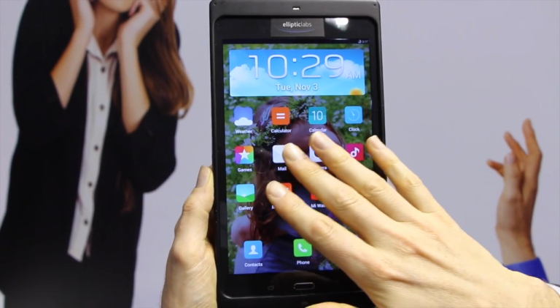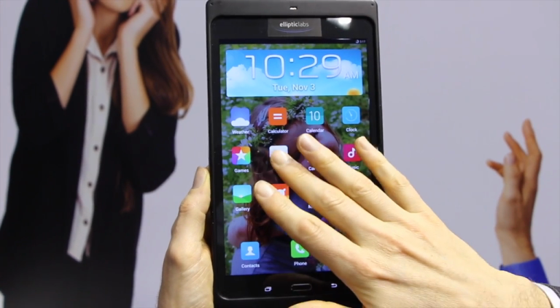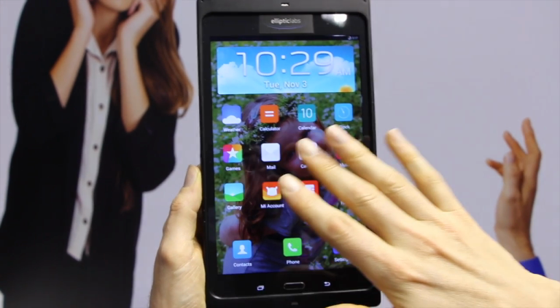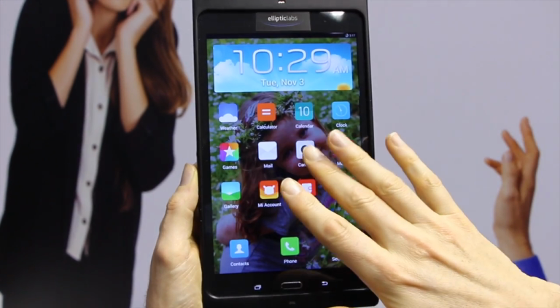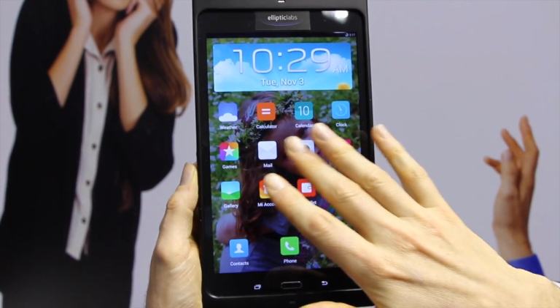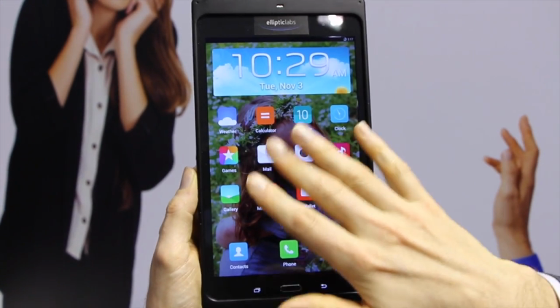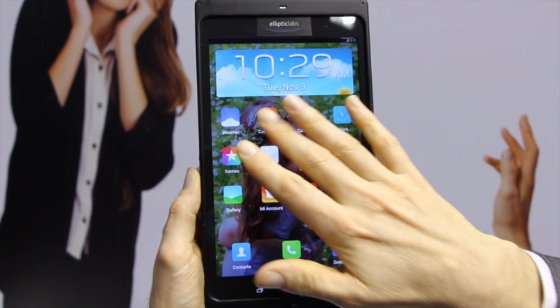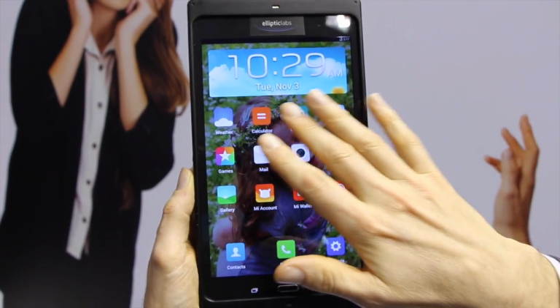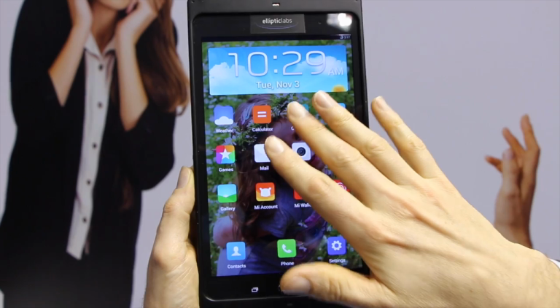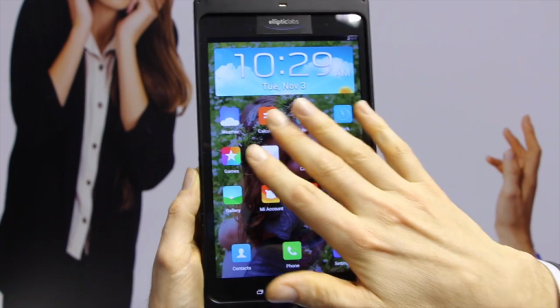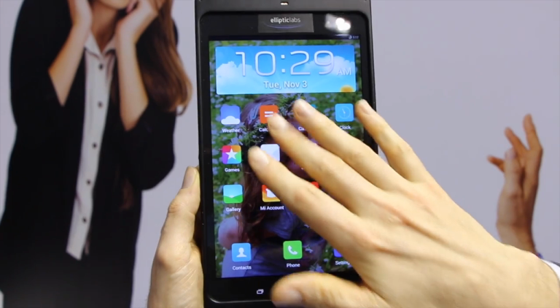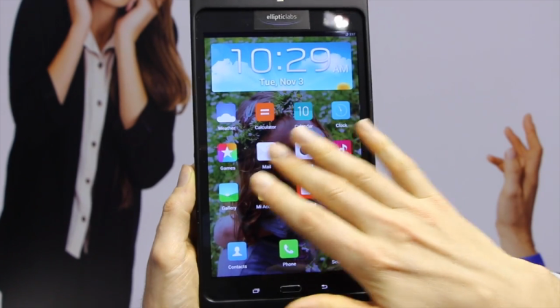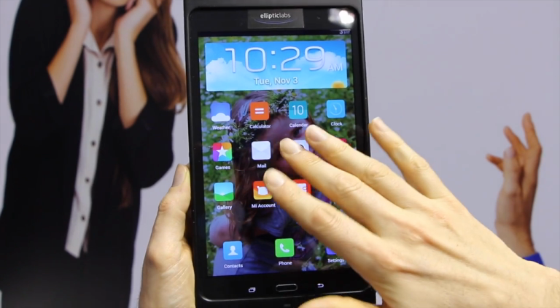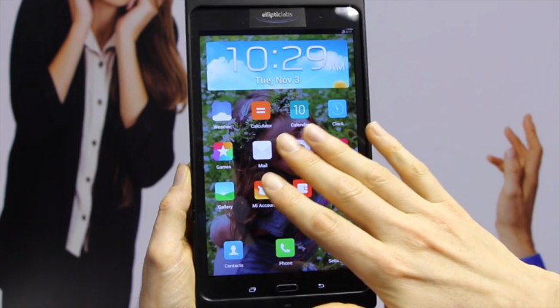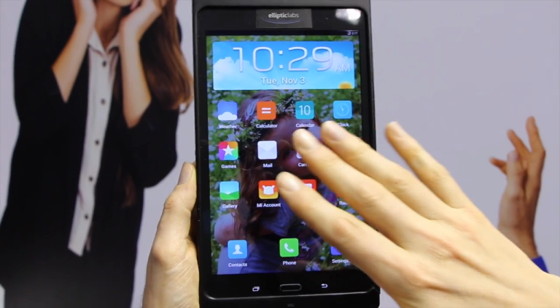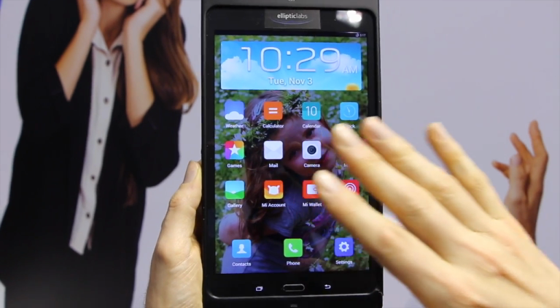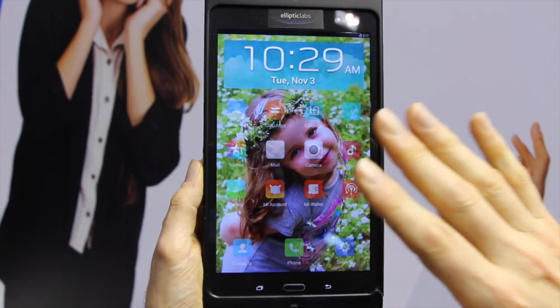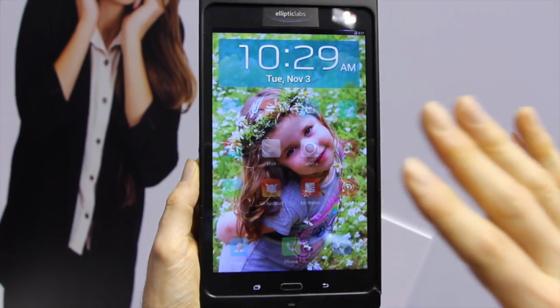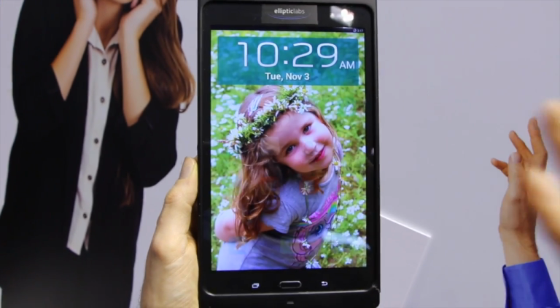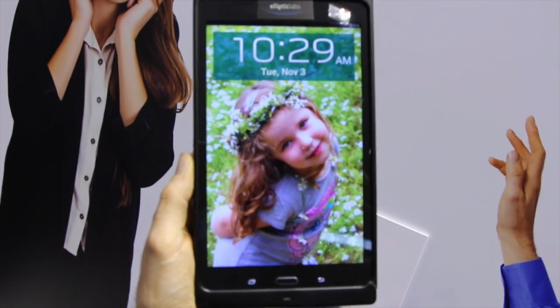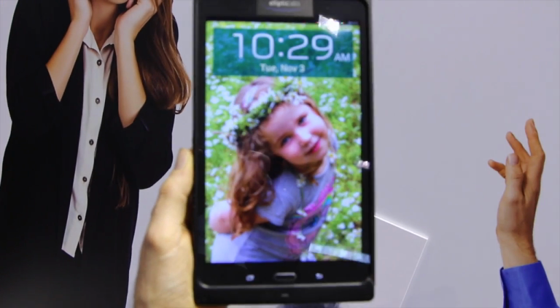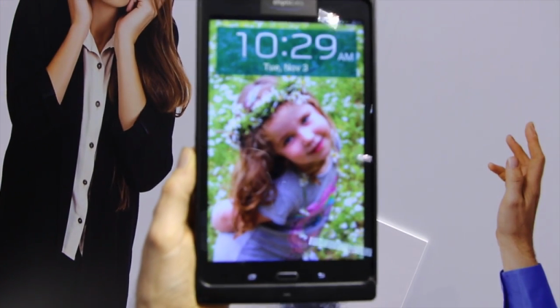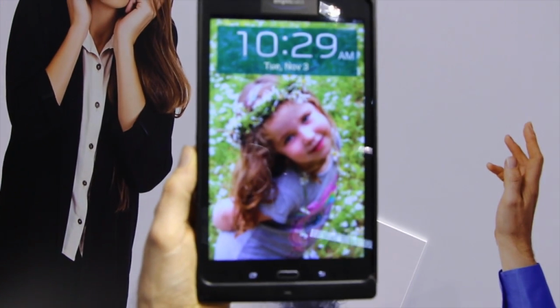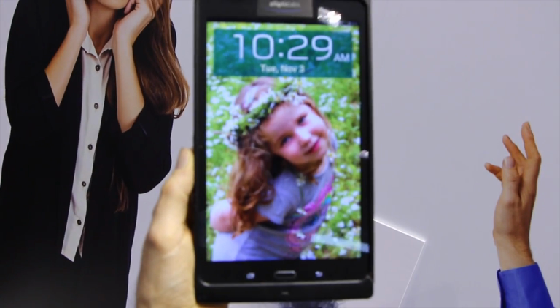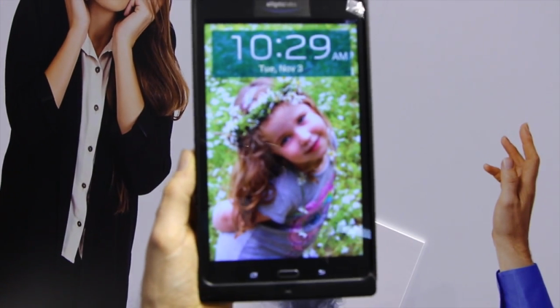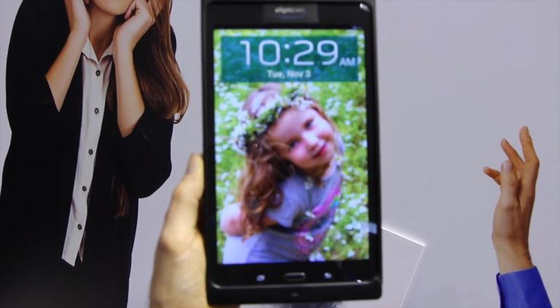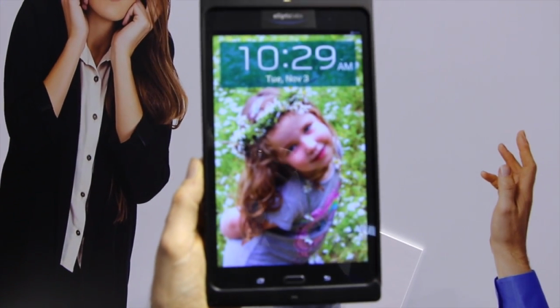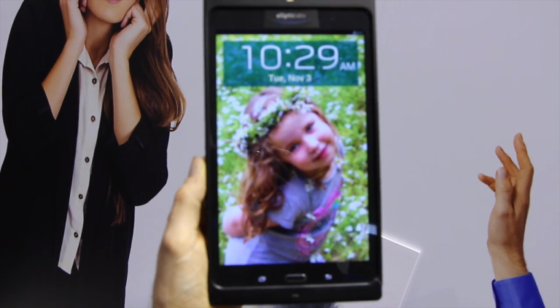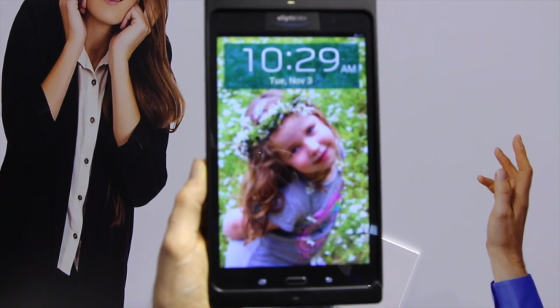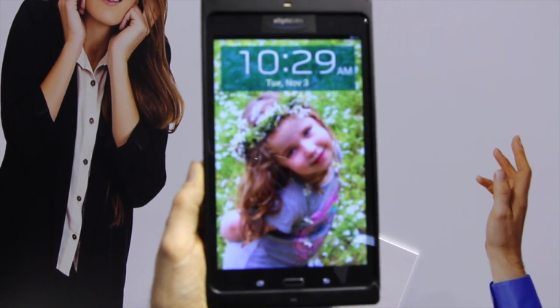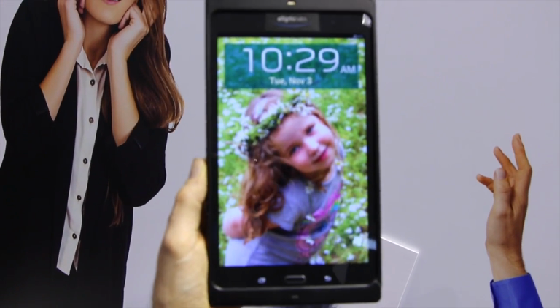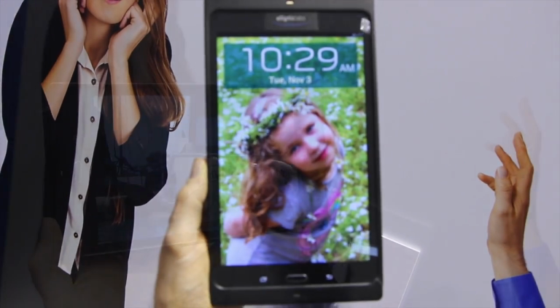Here we show again that we only show the icons when close to the screen, and when we move back, the icons disappear.